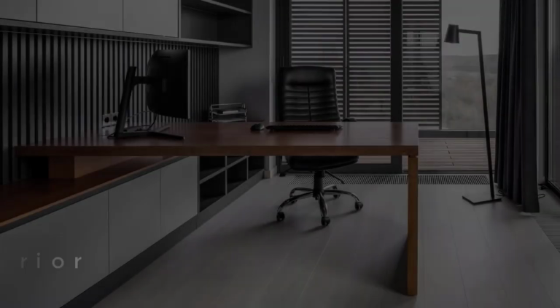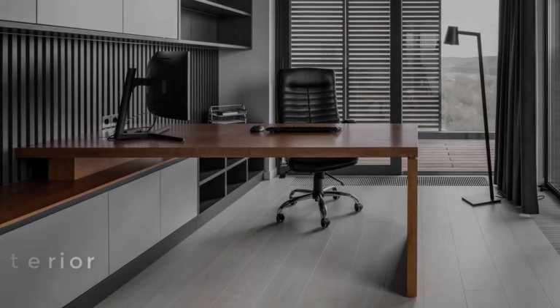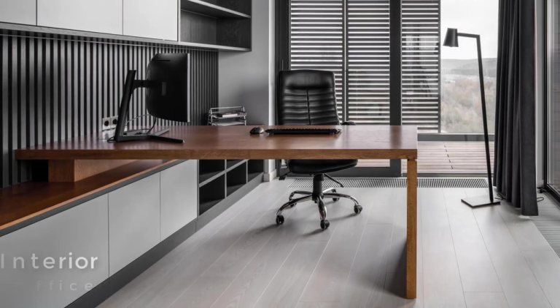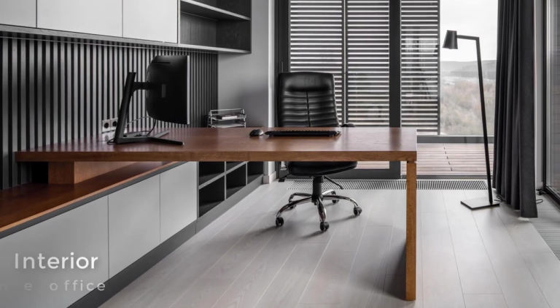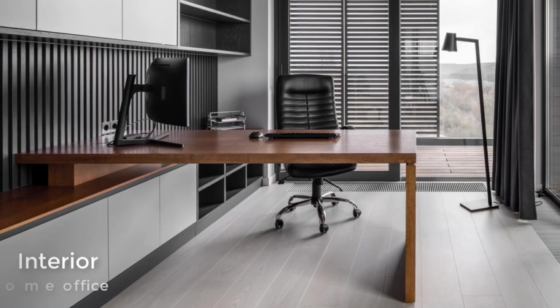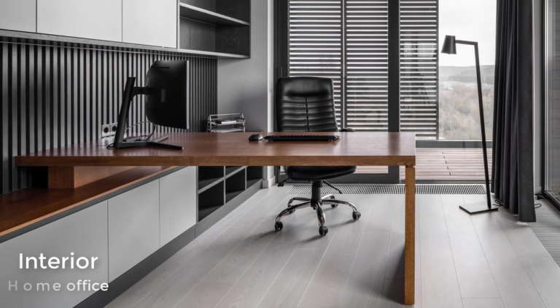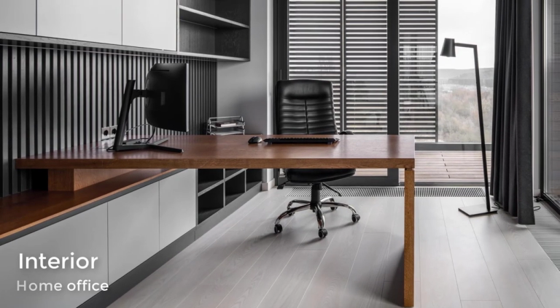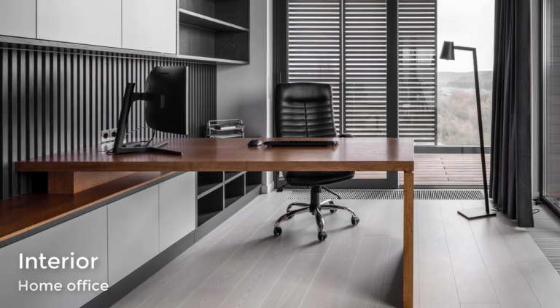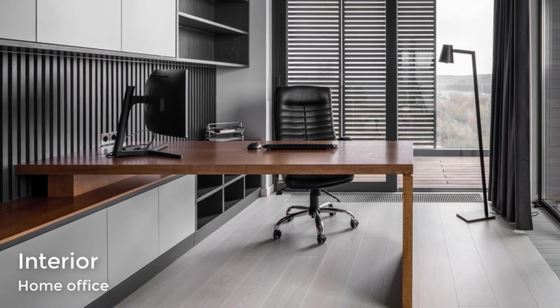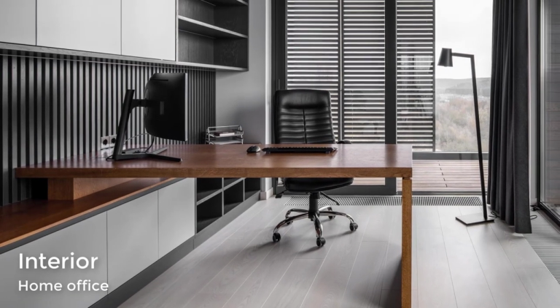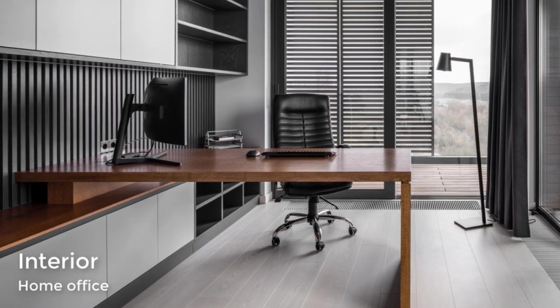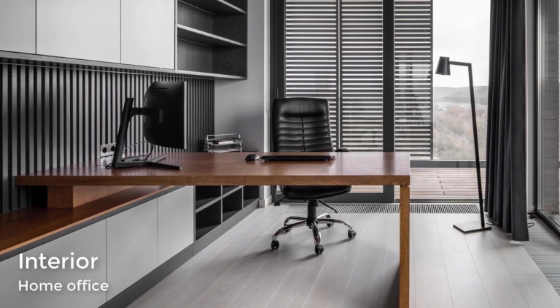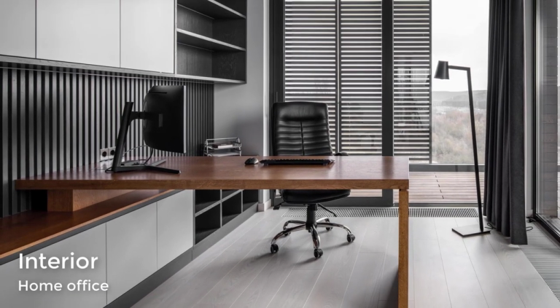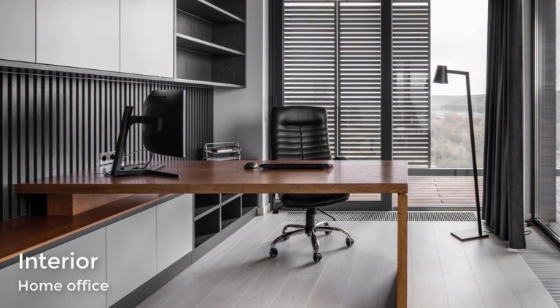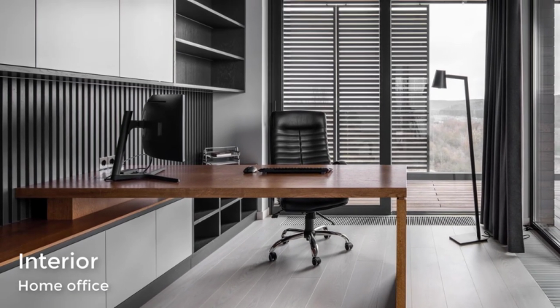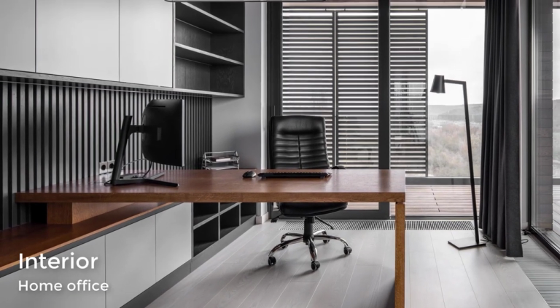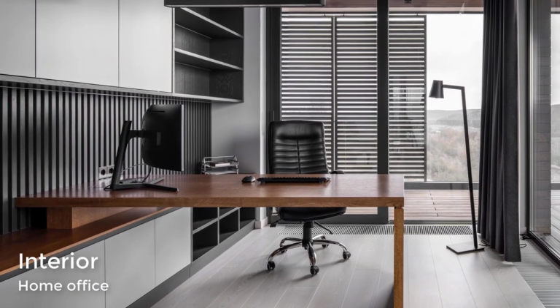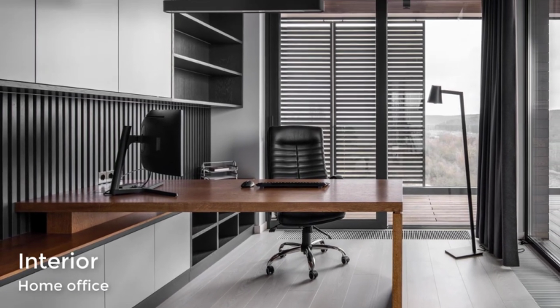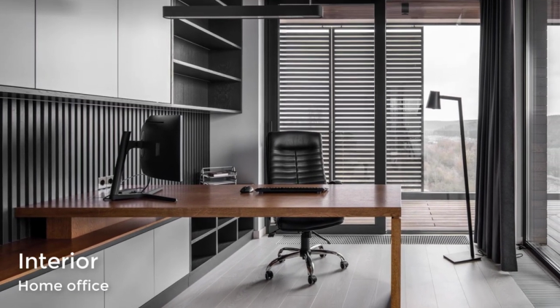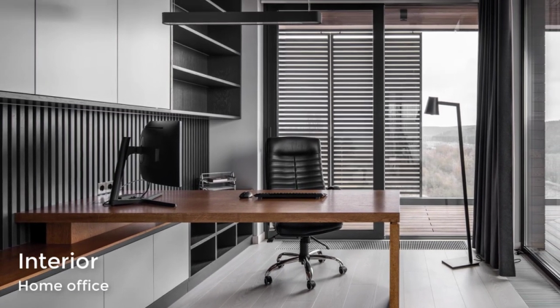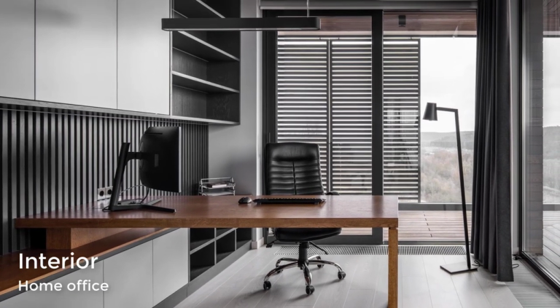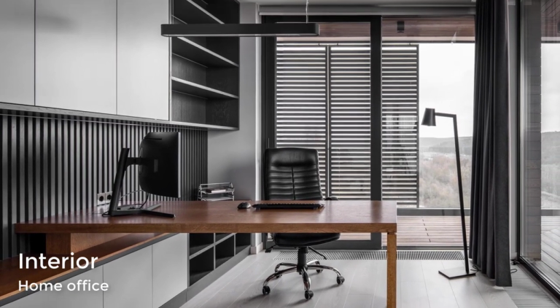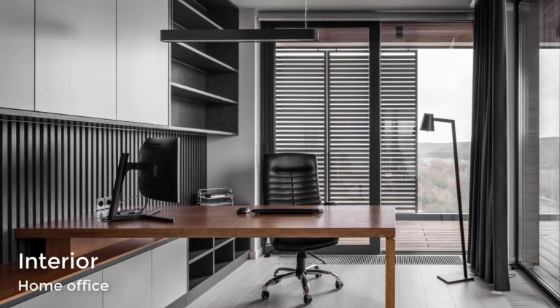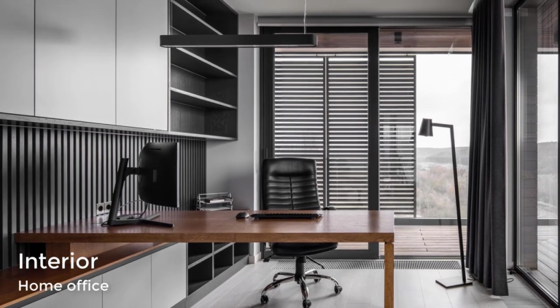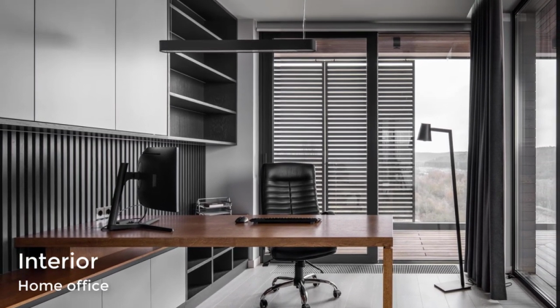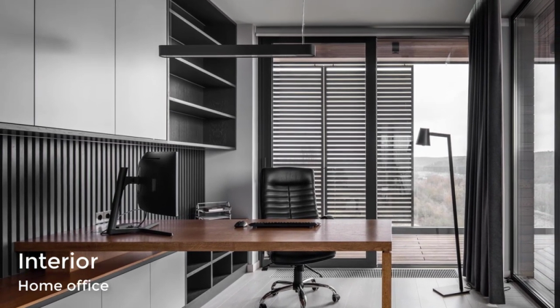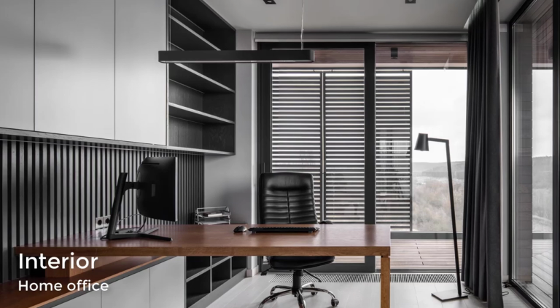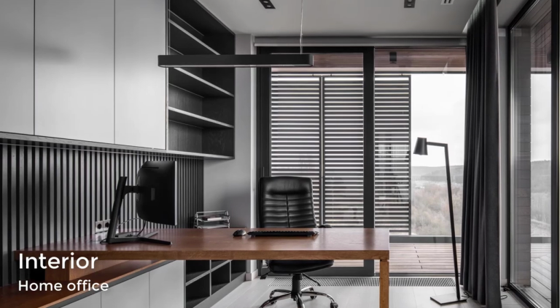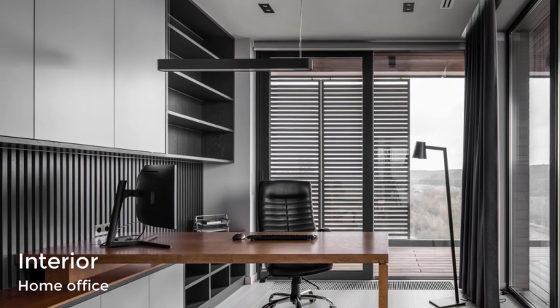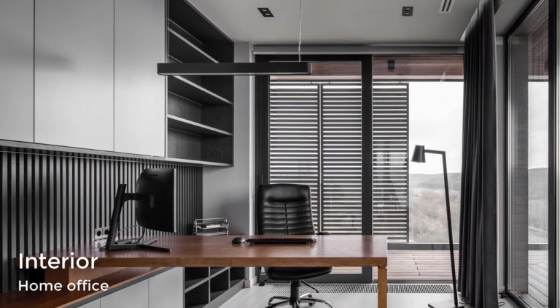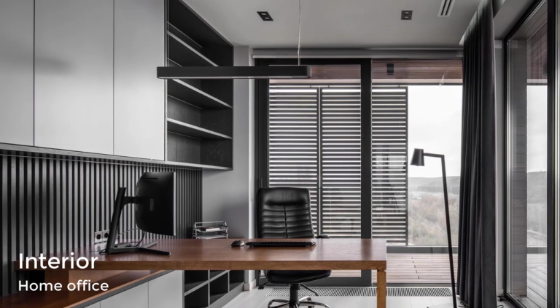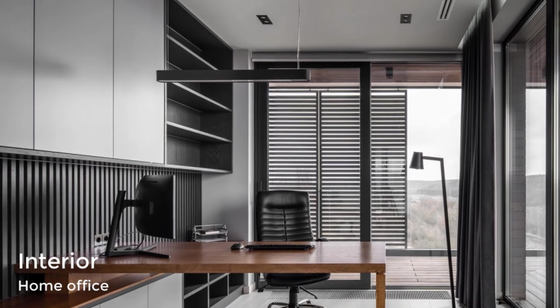A home office has floor-to-ceiling windows and built-in cabinetry that incorporates a wood desk.